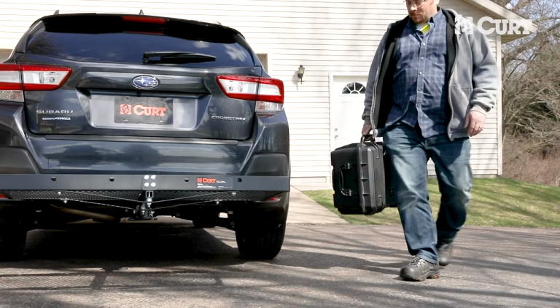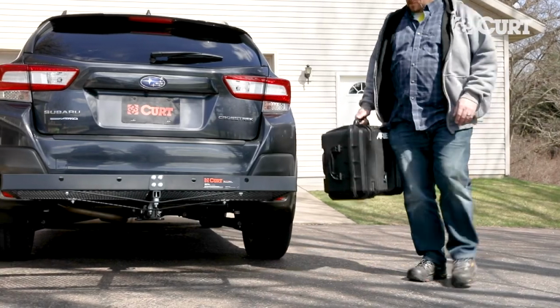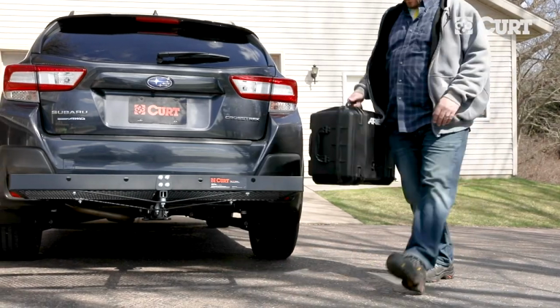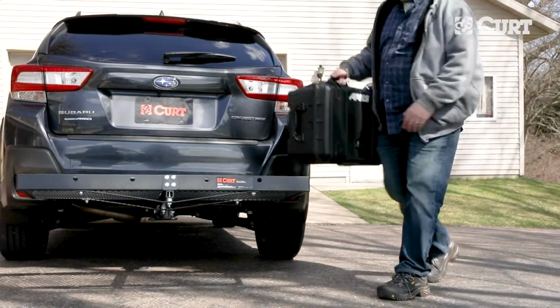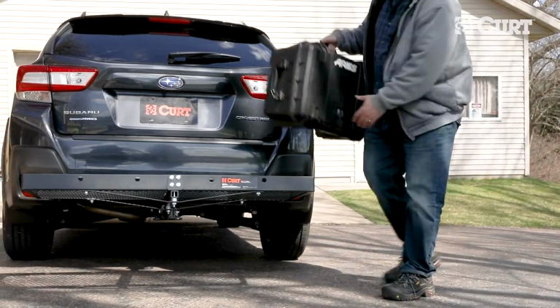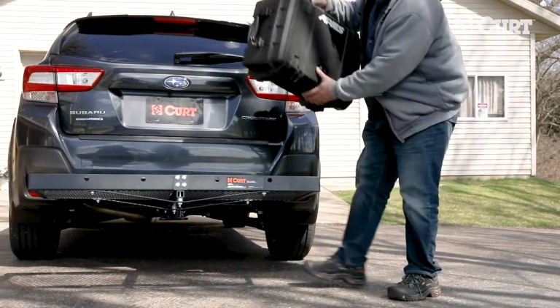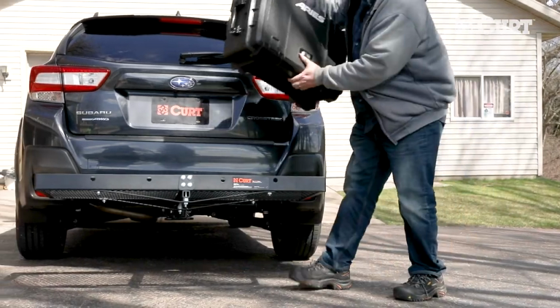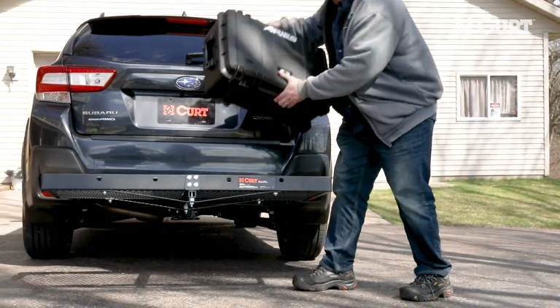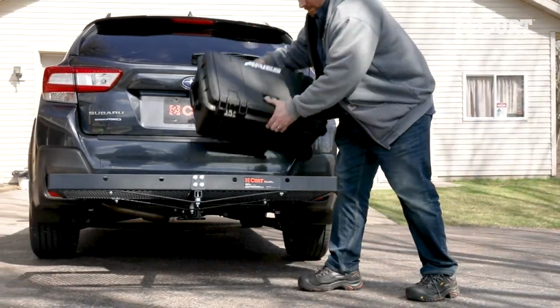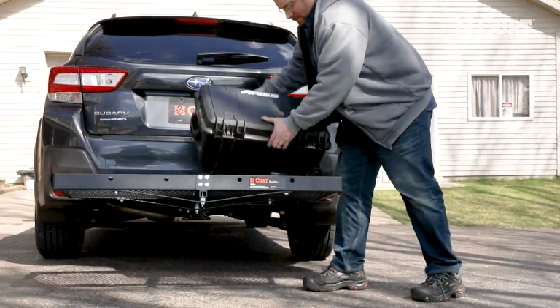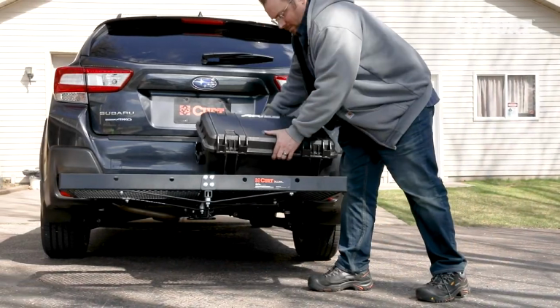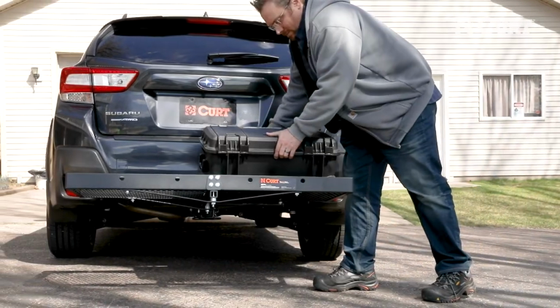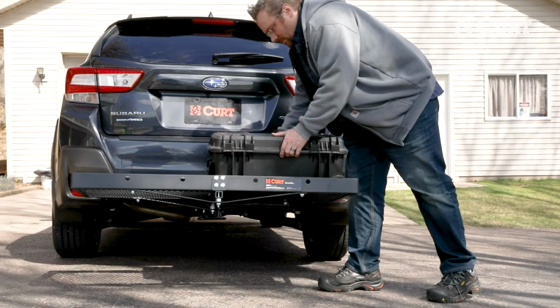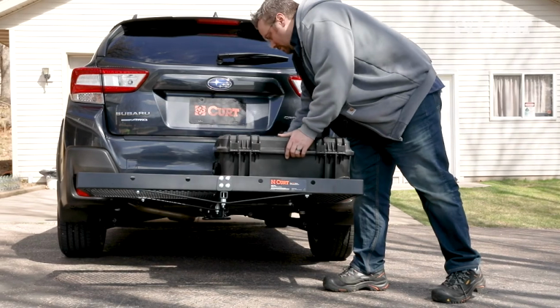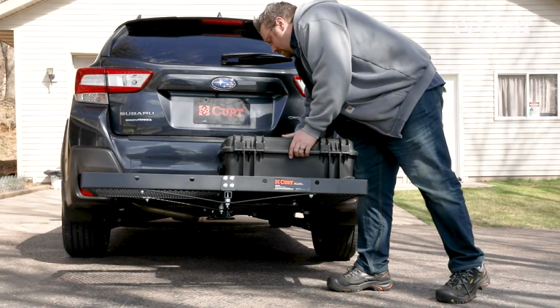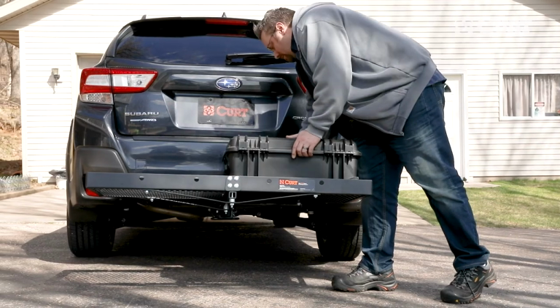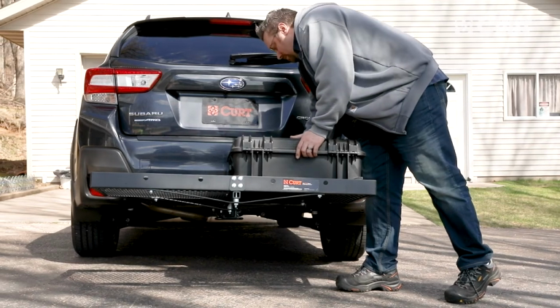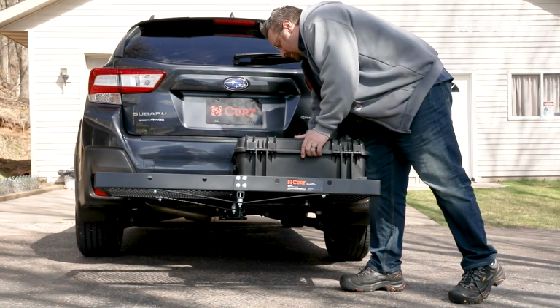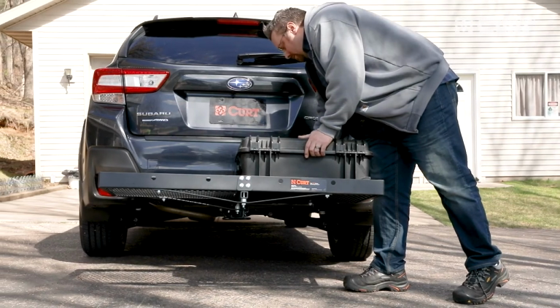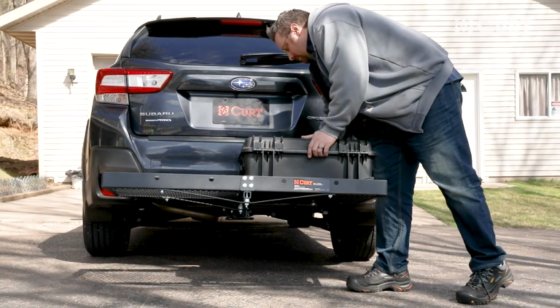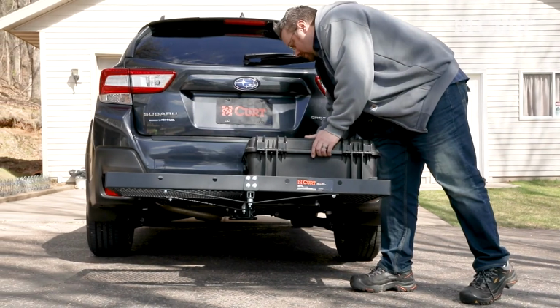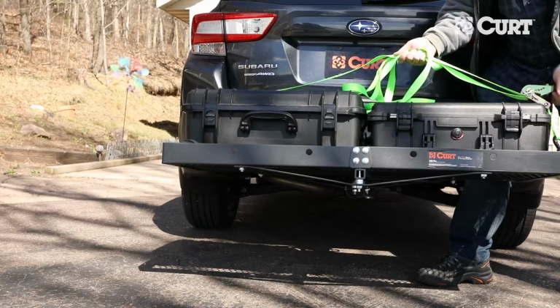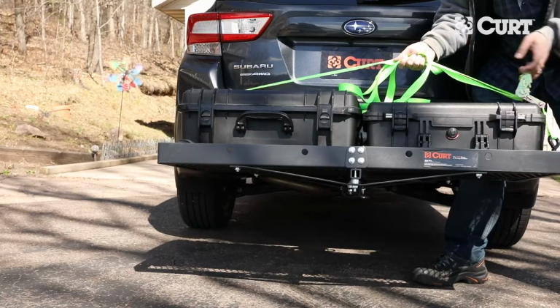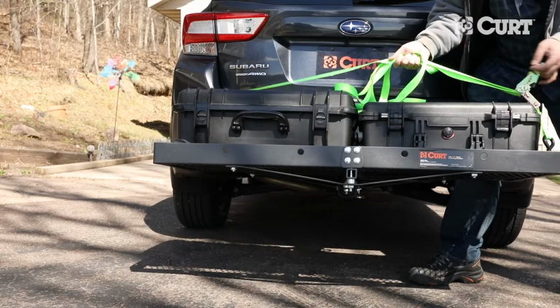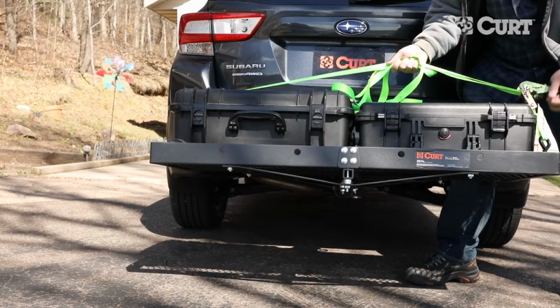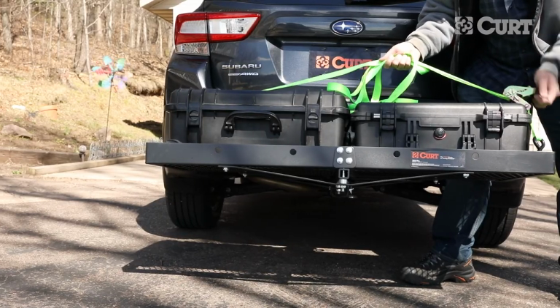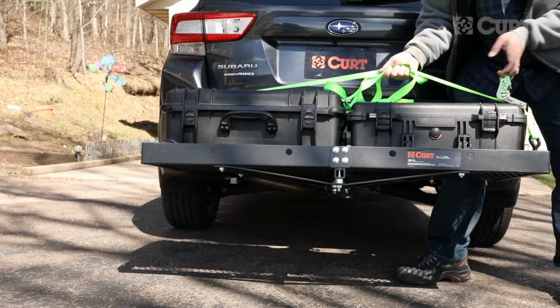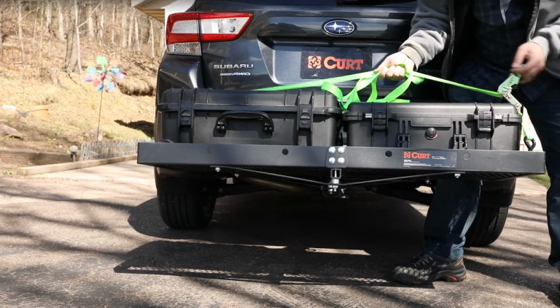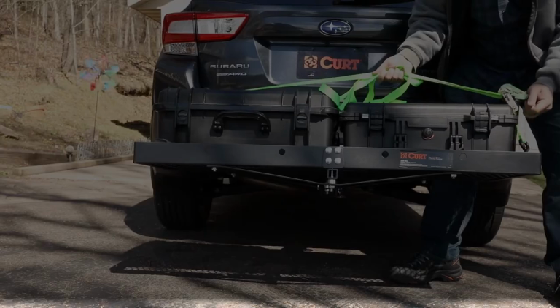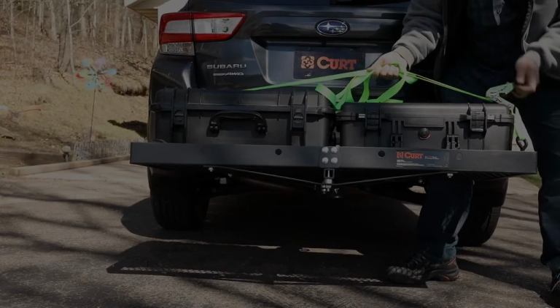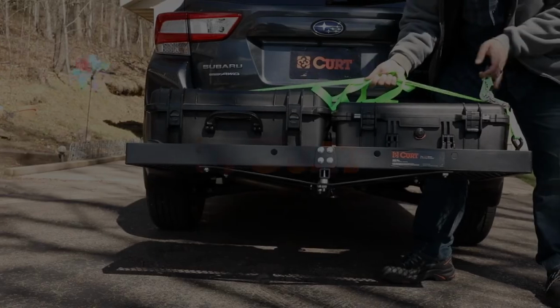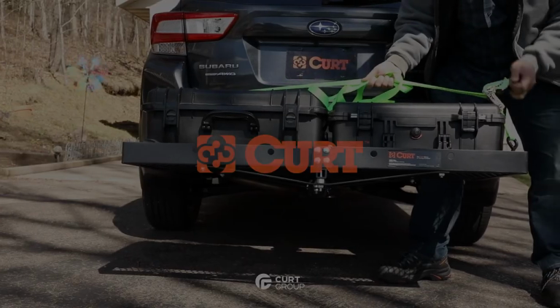Congratulations! You have now assembled your CURT 18110 cargo carrier. Now get ready to bring it.